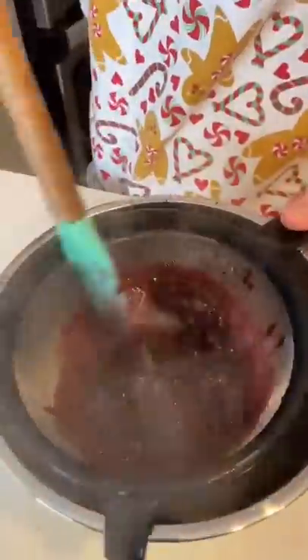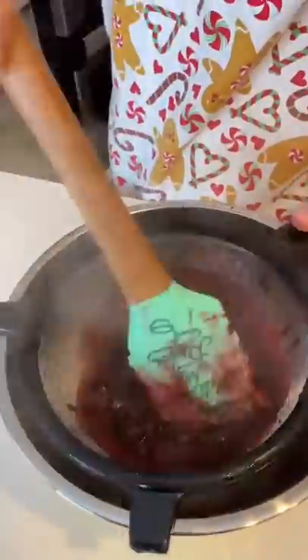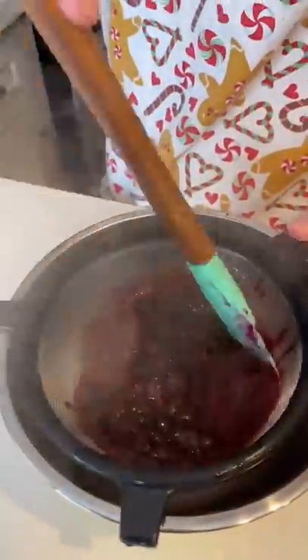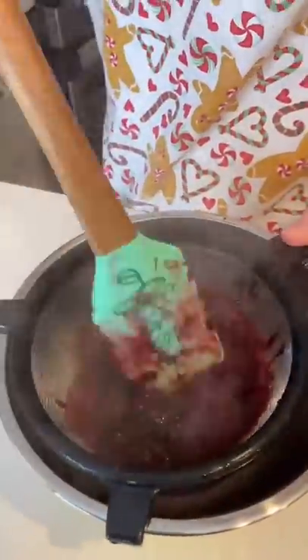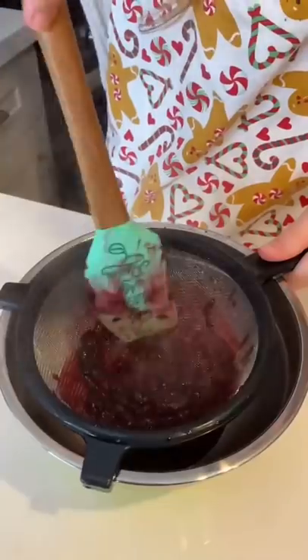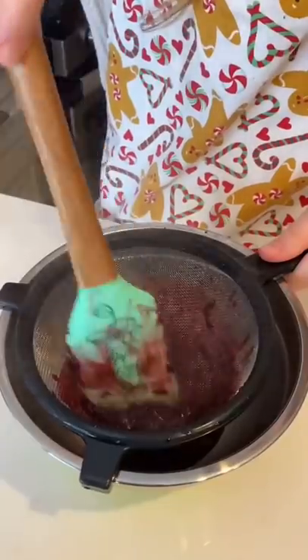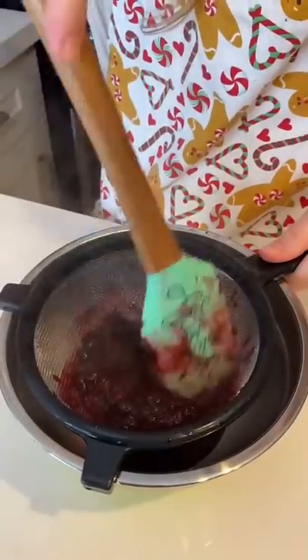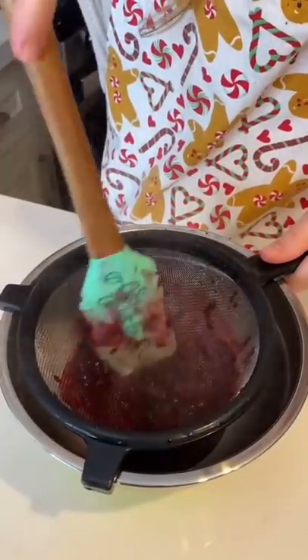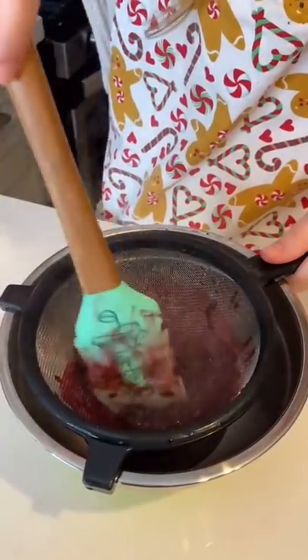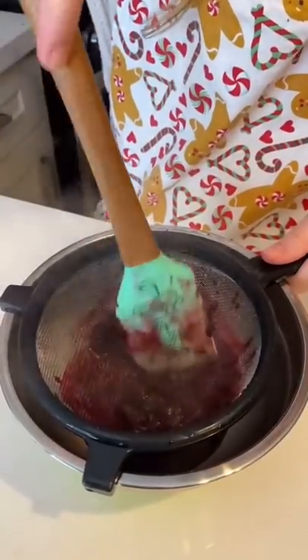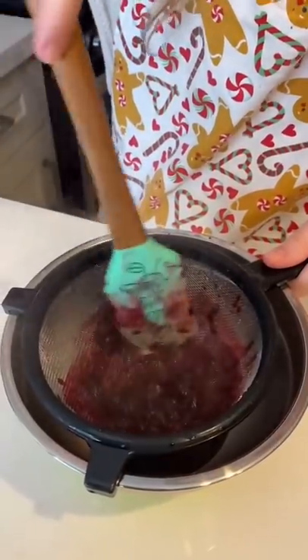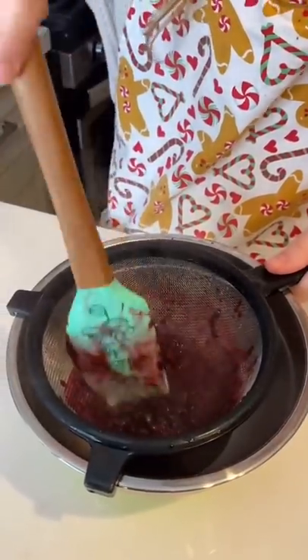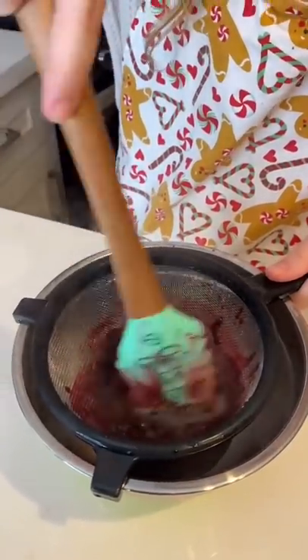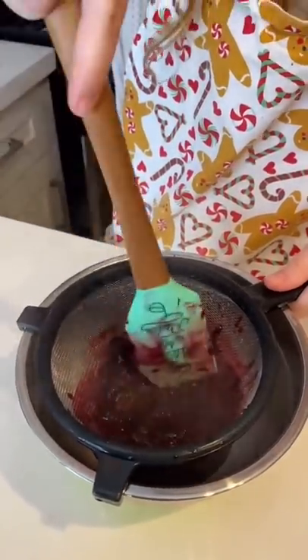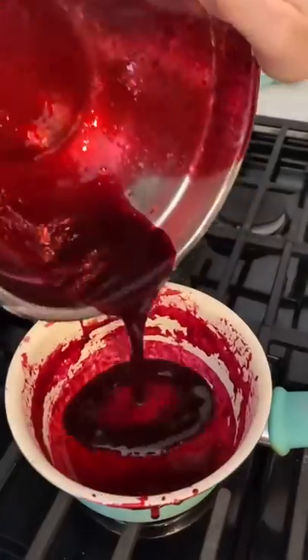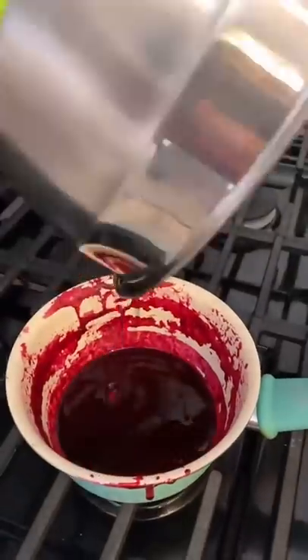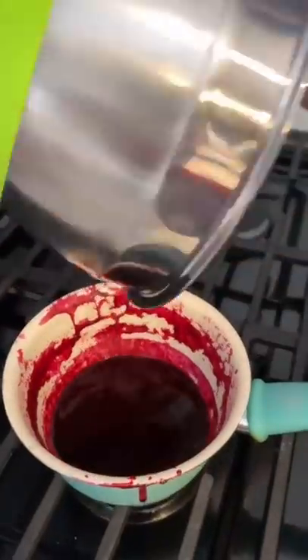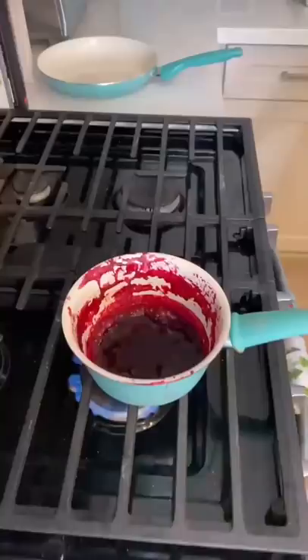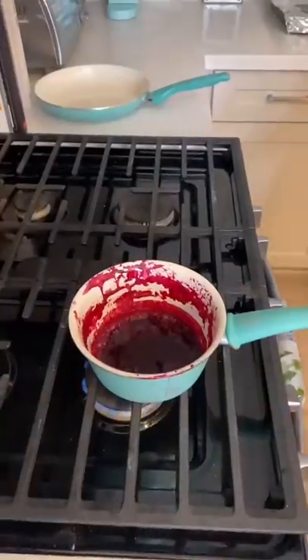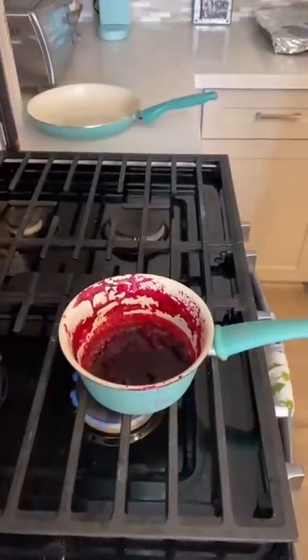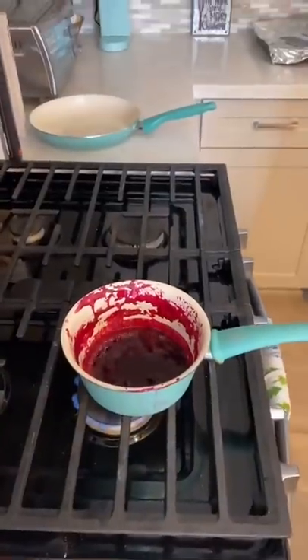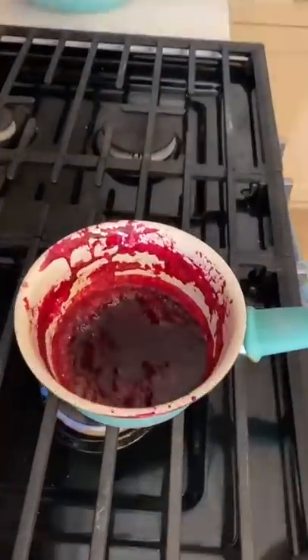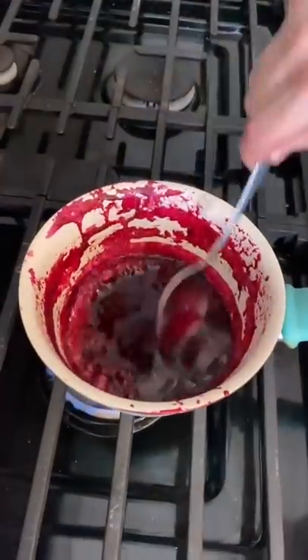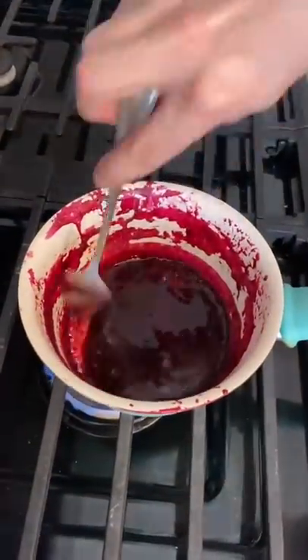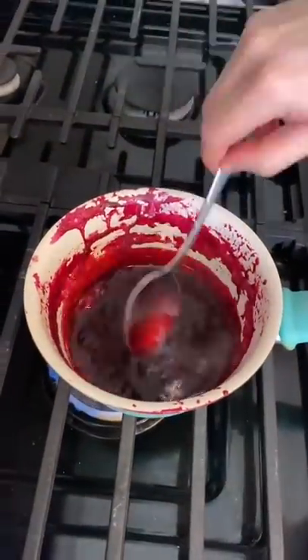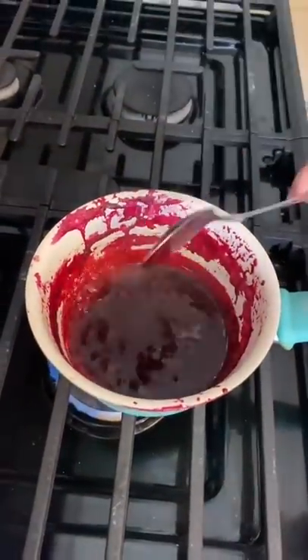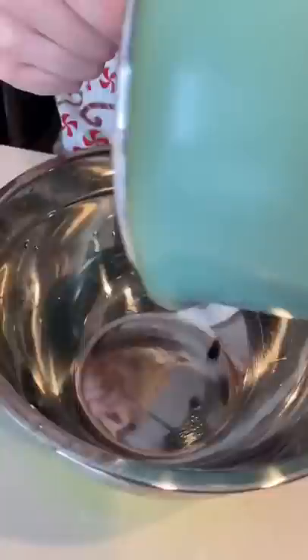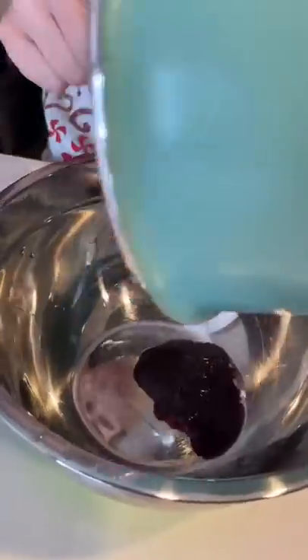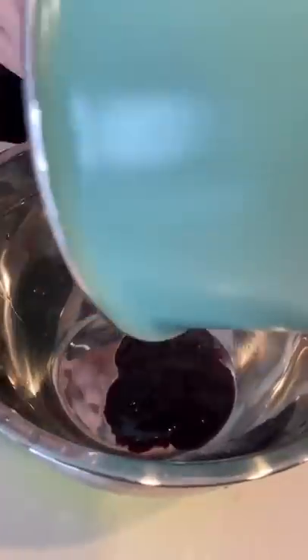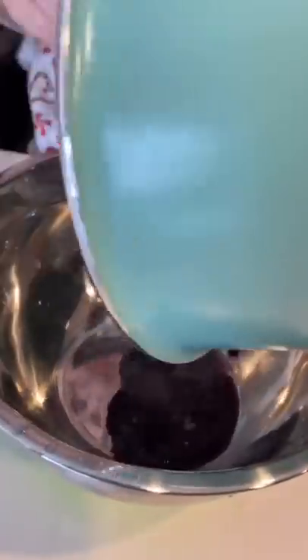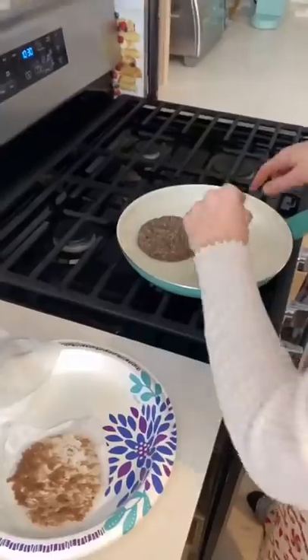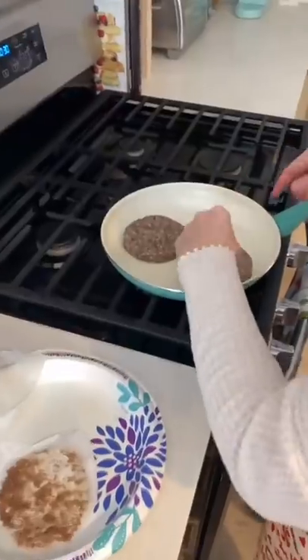At this point my blueberry sauce was a little bit thin, so I put it back on the stove to thicken it up. I knew the sauce was thick enough when I could scrape my spoon and see the bottom.